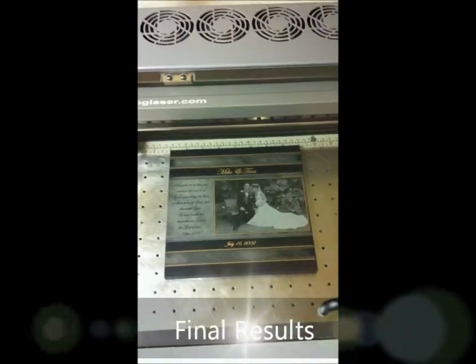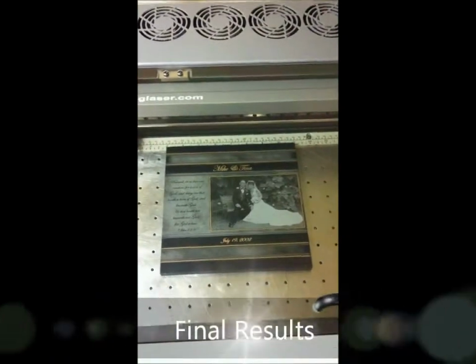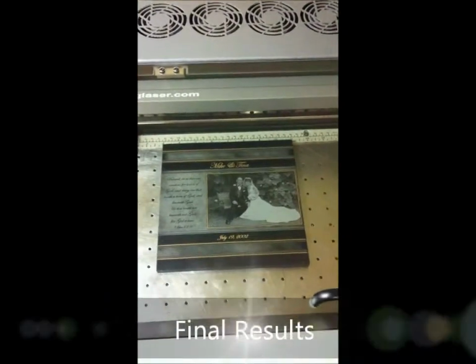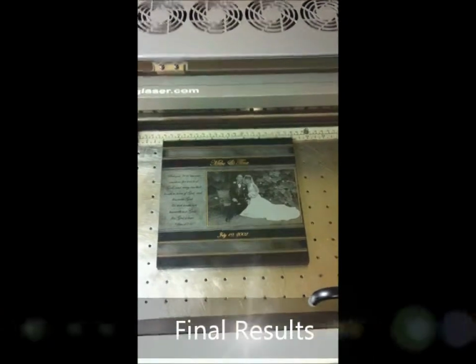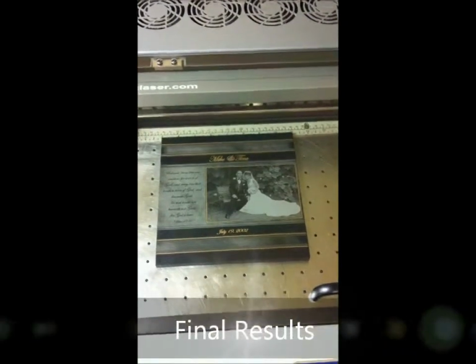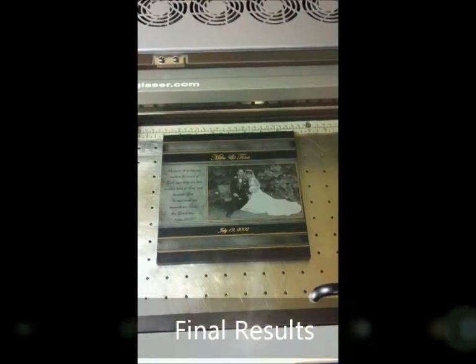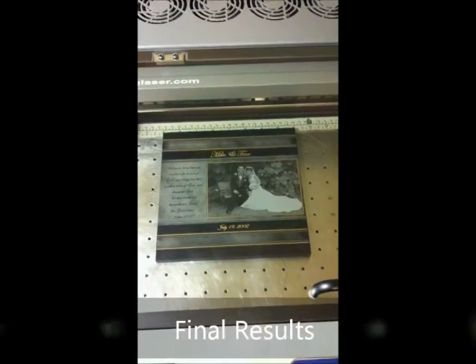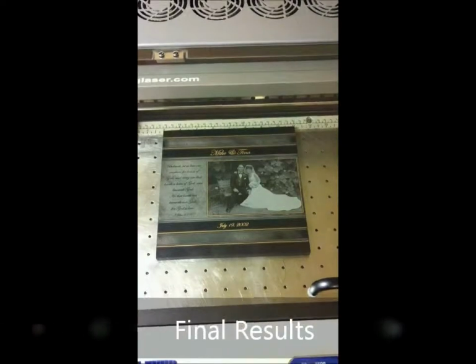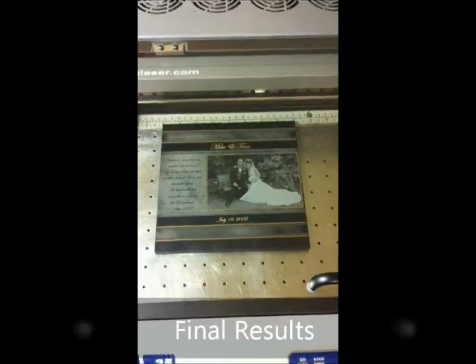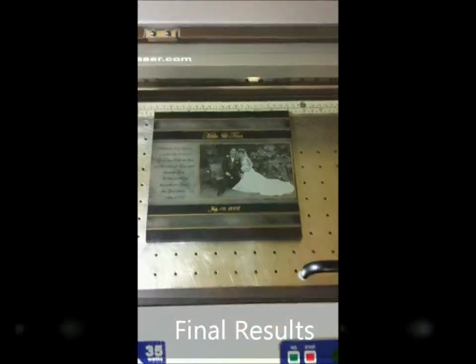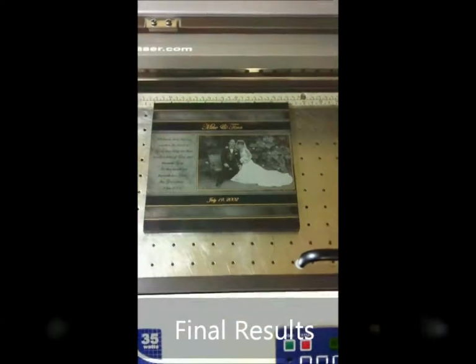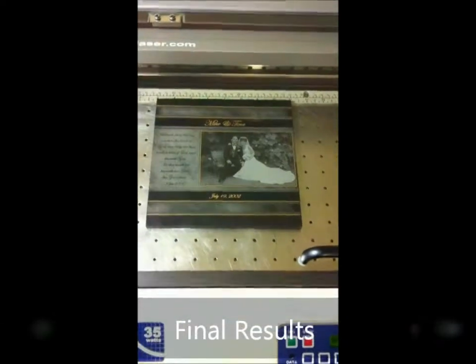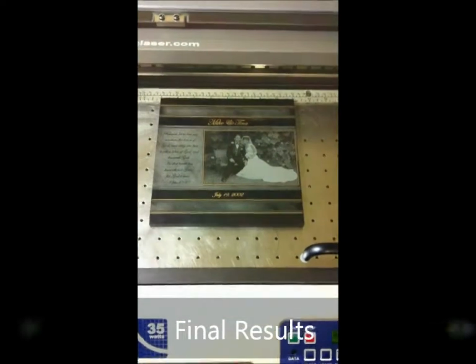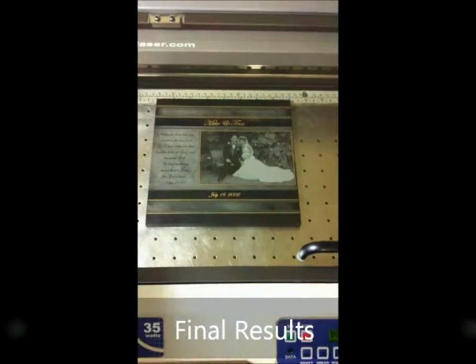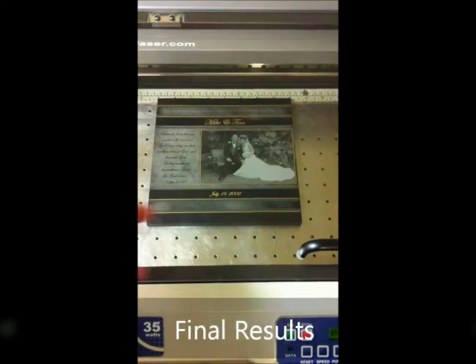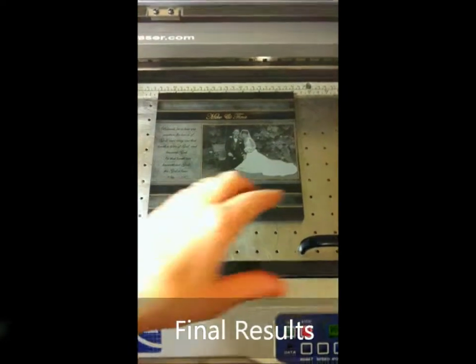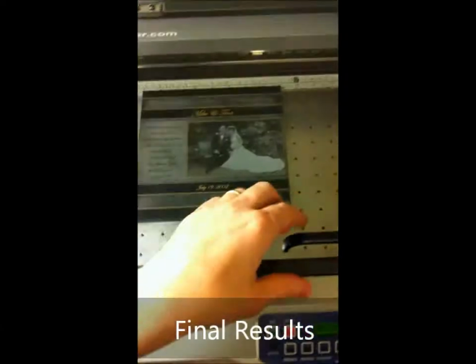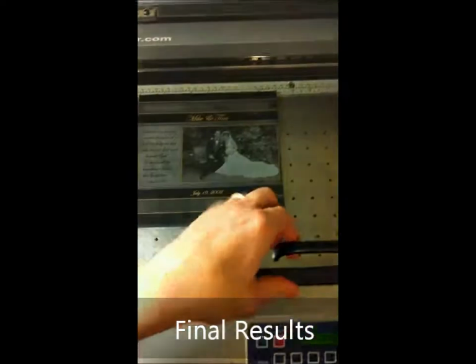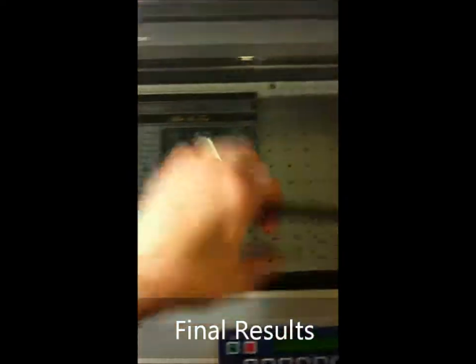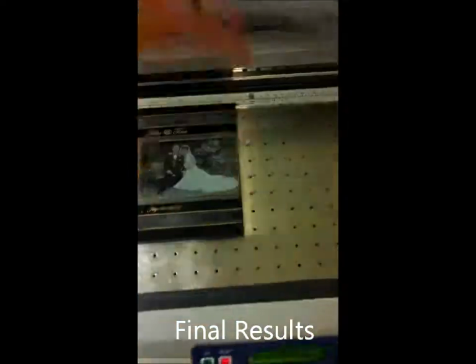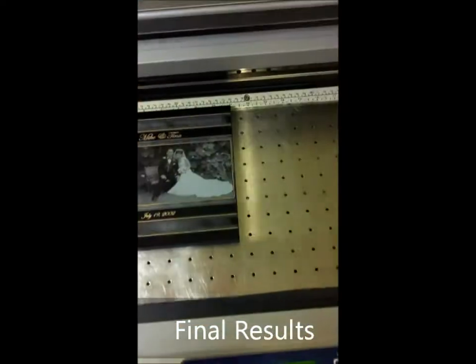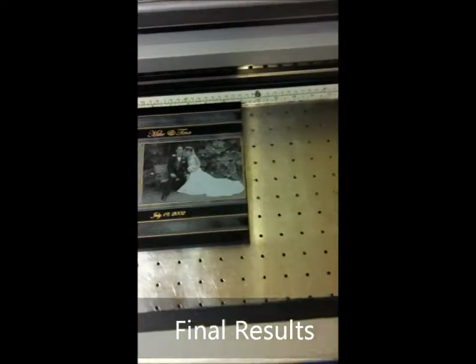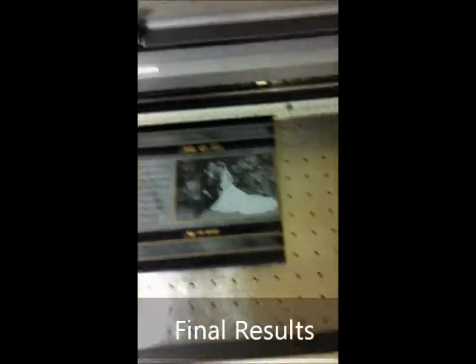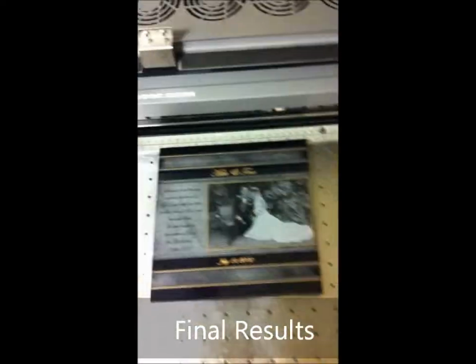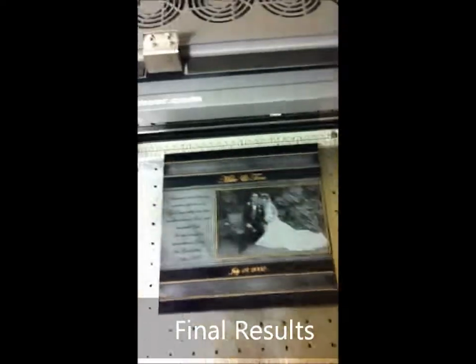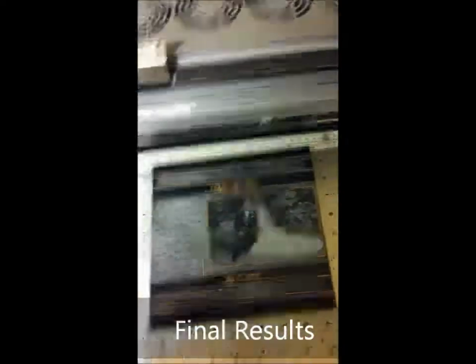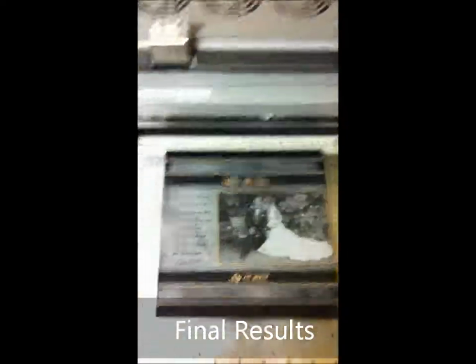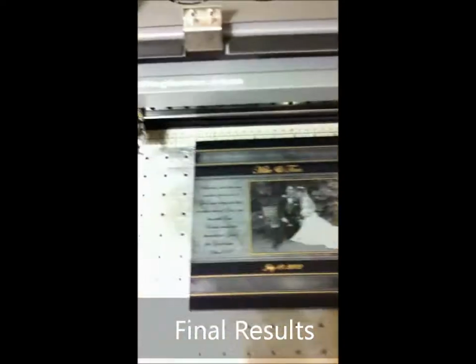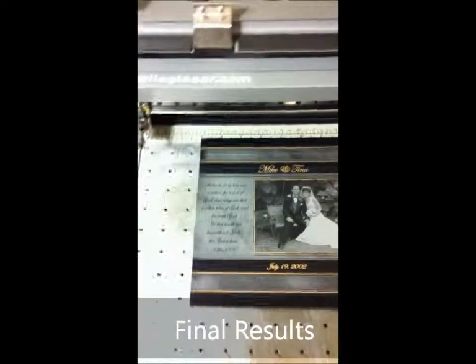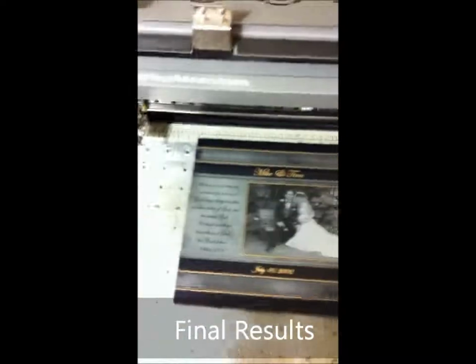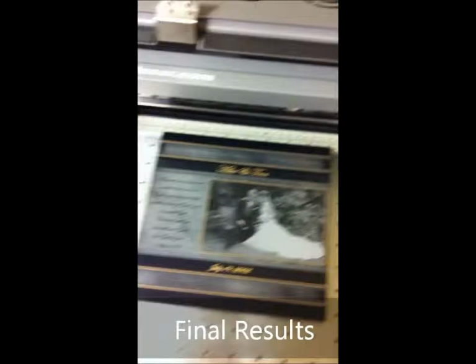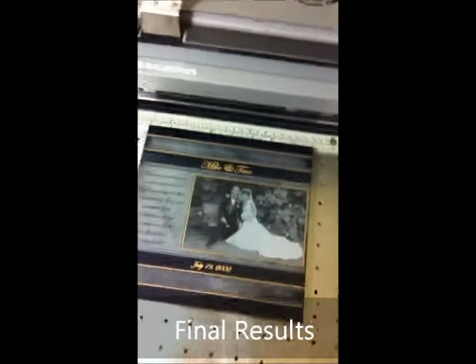All right, so it's completed now. Let's give it a final look.